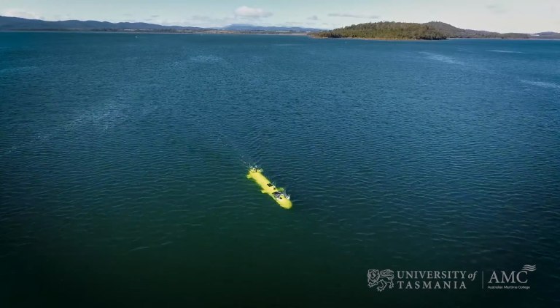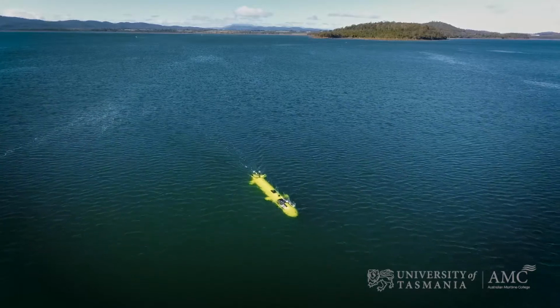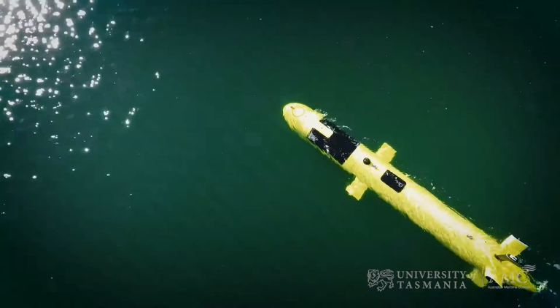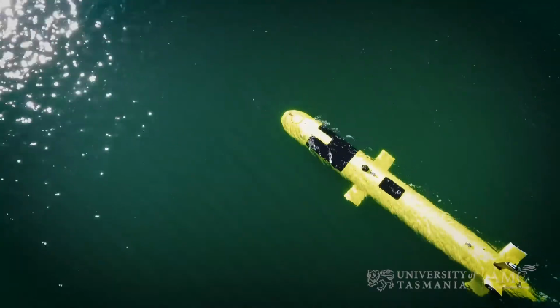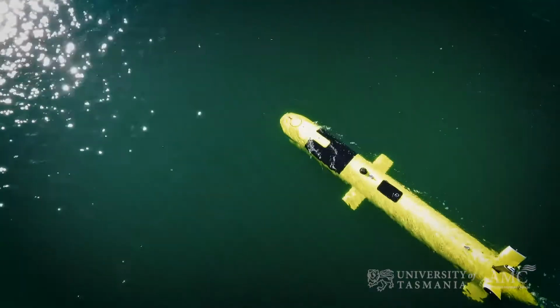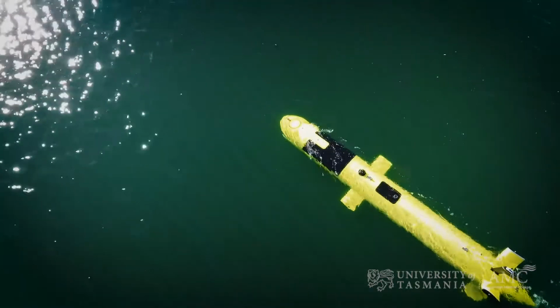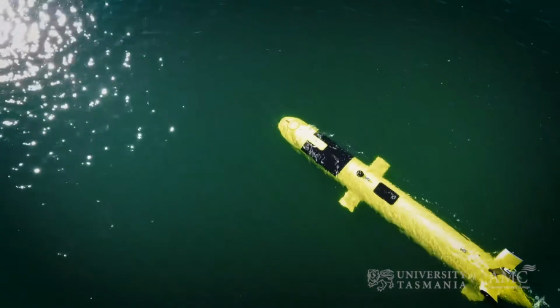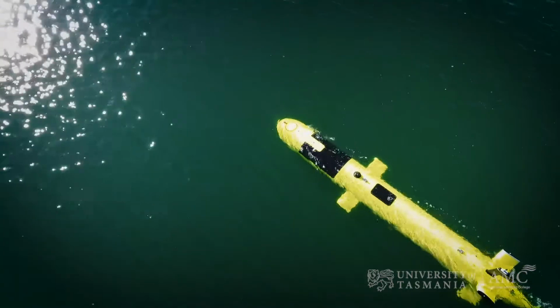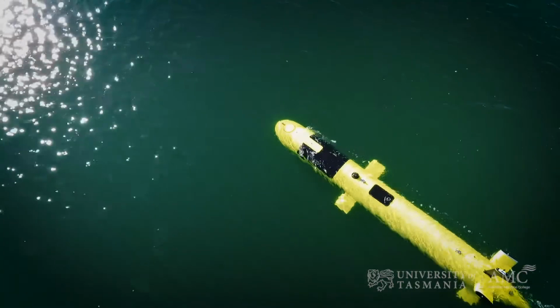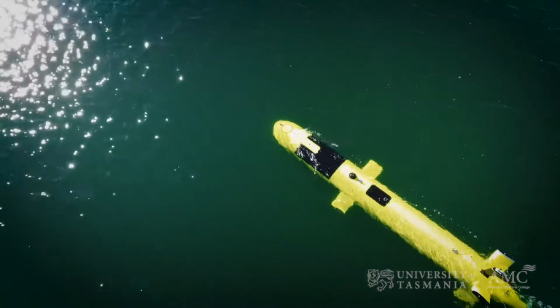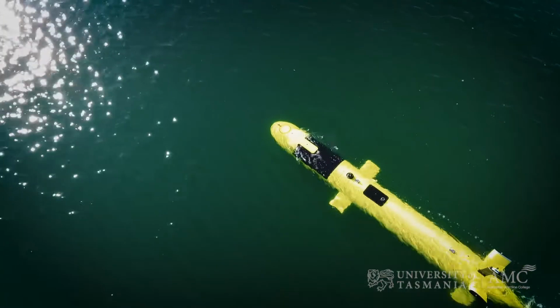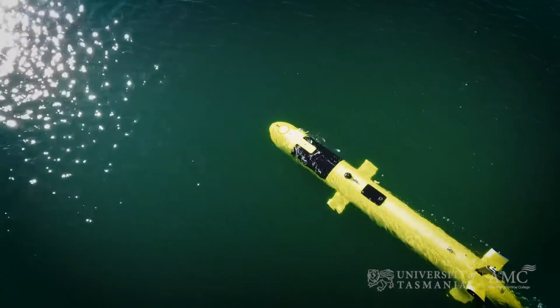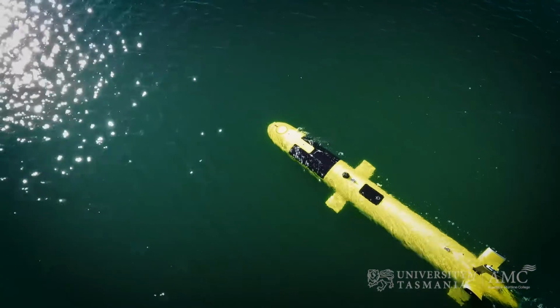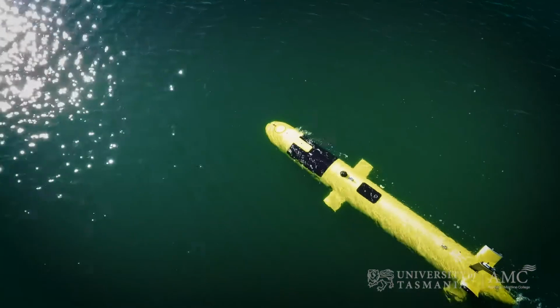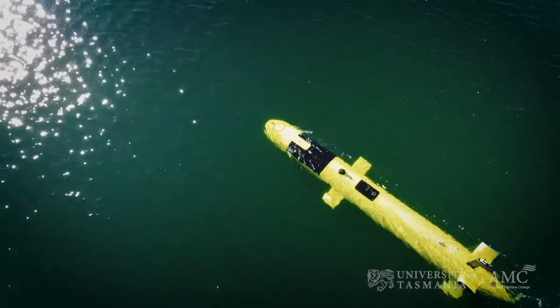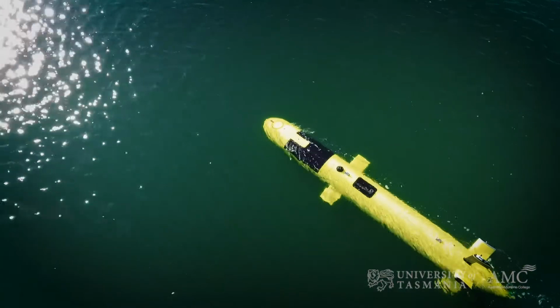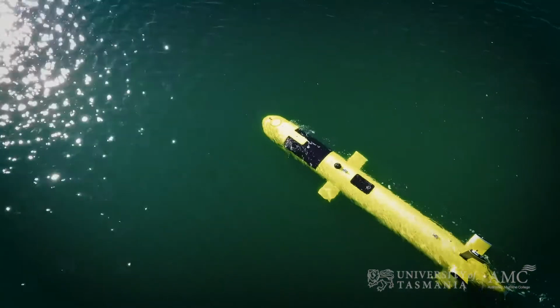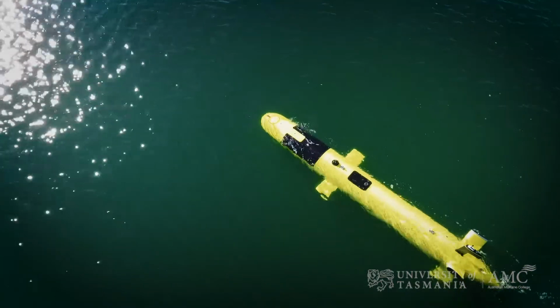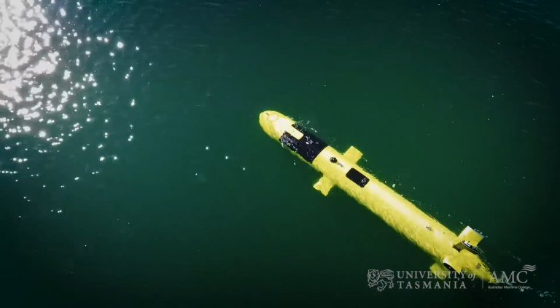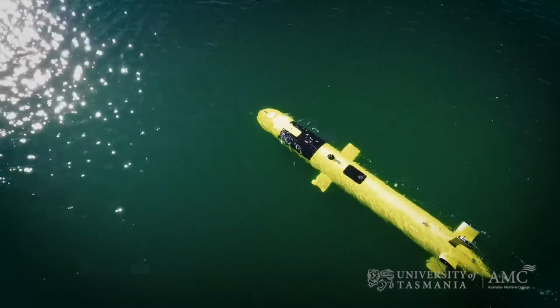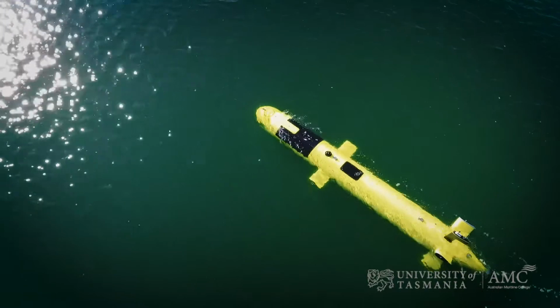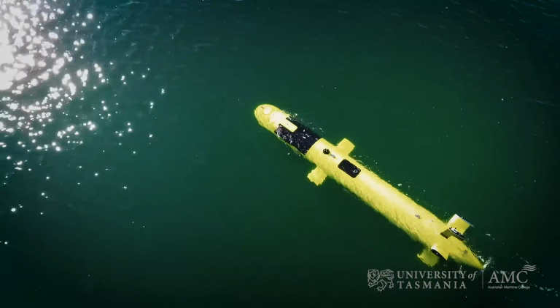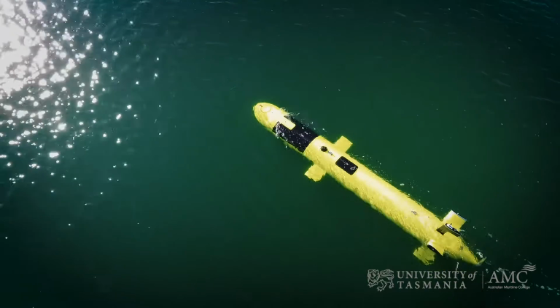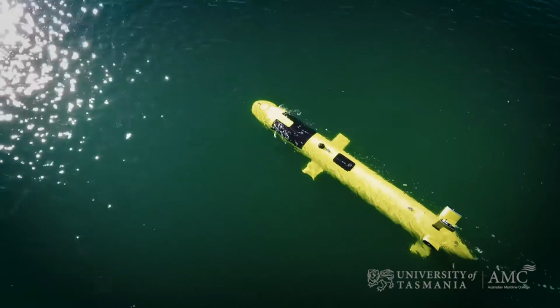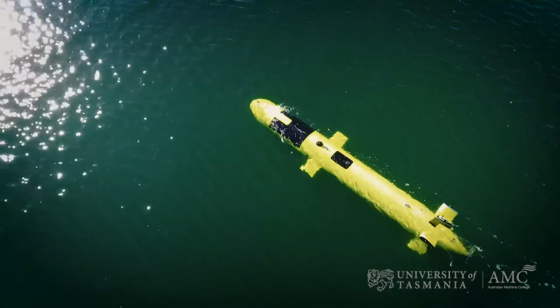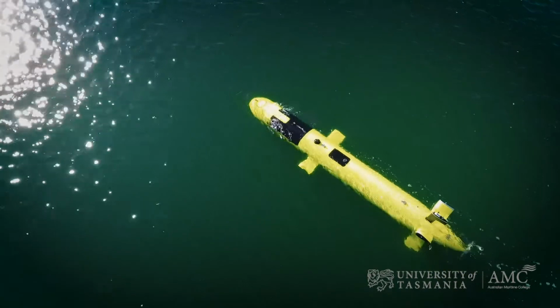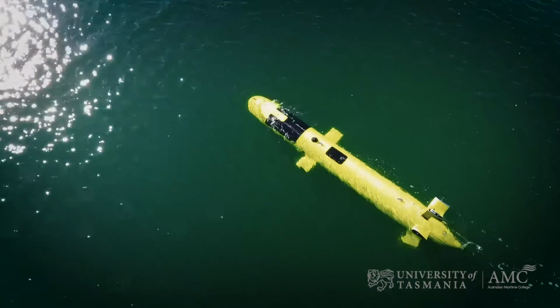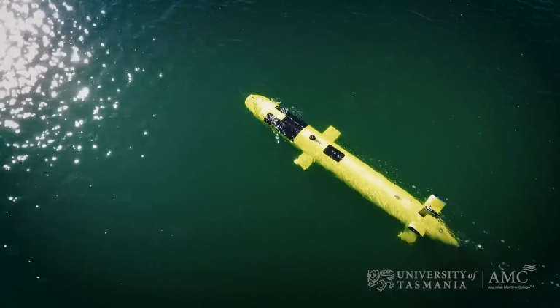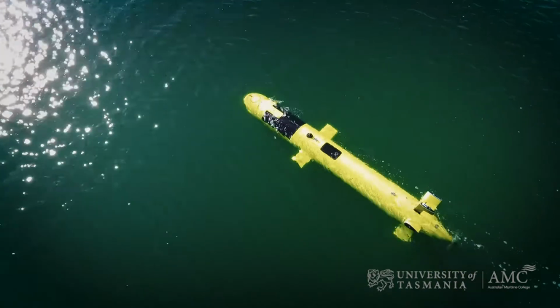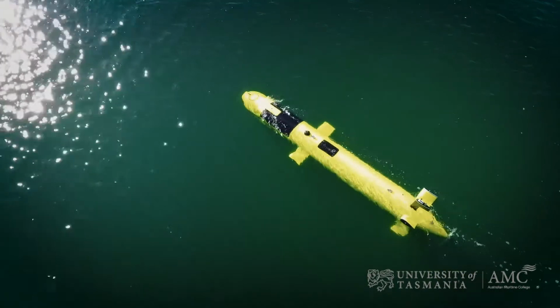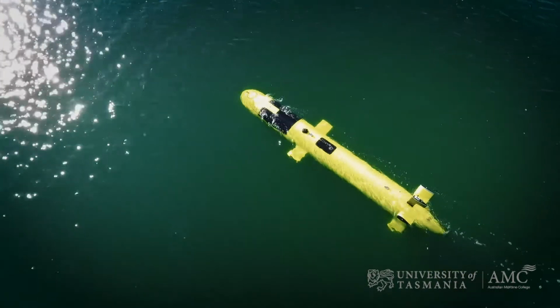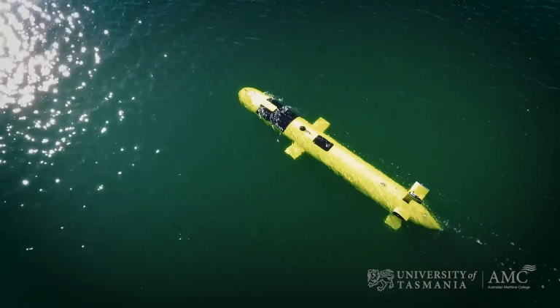The vehicle itself can dive to 5,000 meters and can operate for about a 24 hour endurance, which covers probably 150 kilometers.